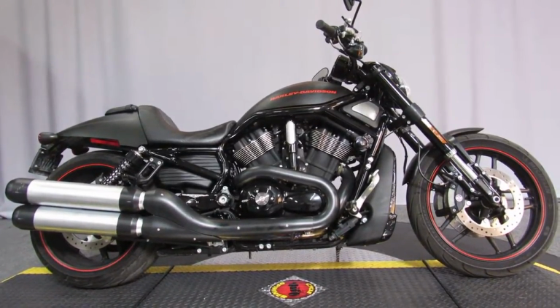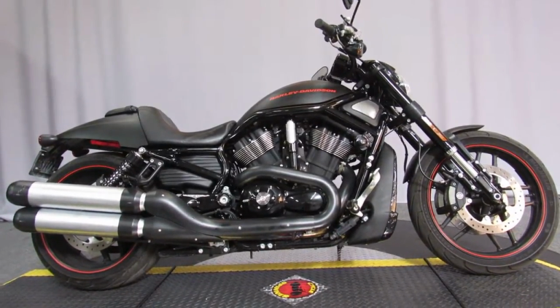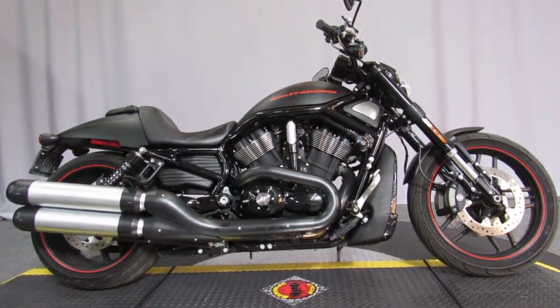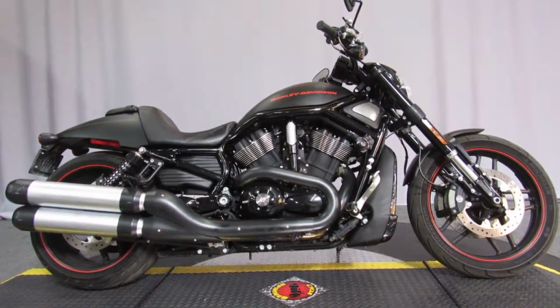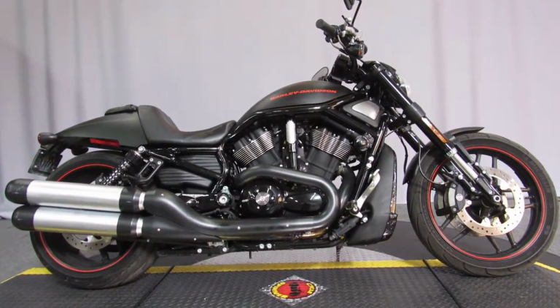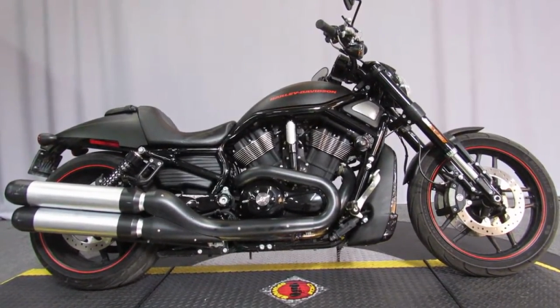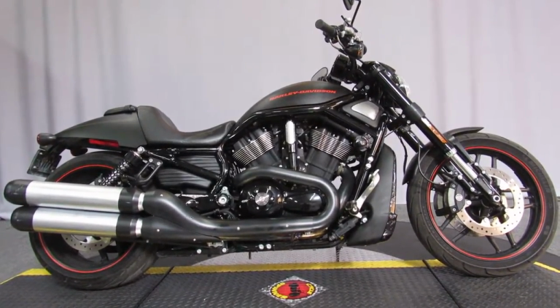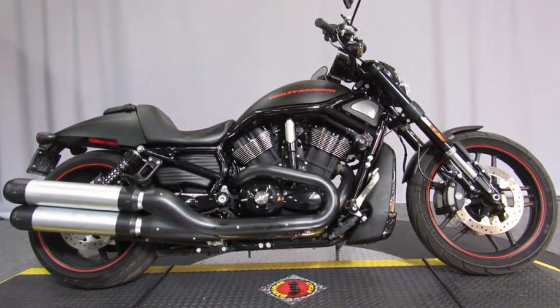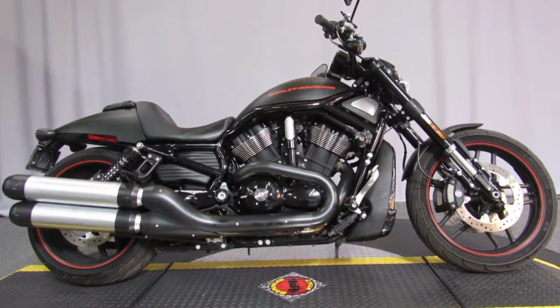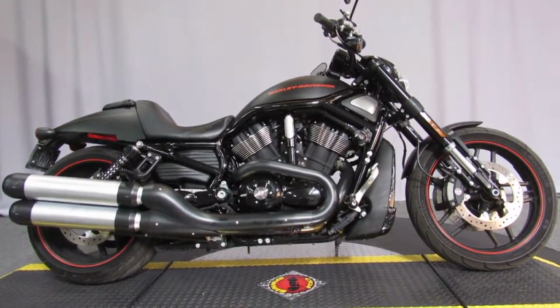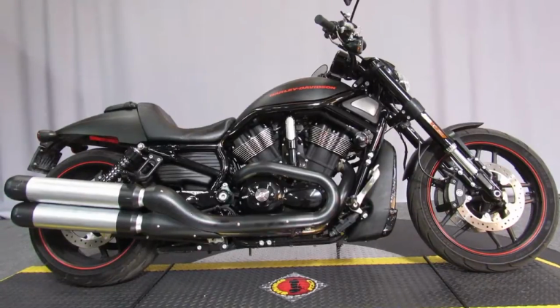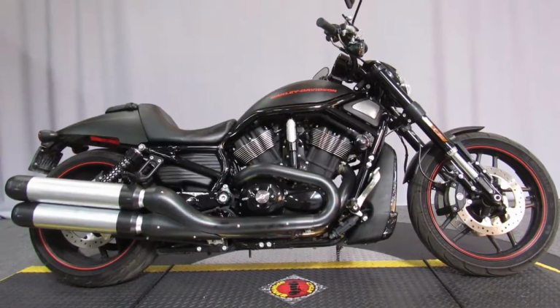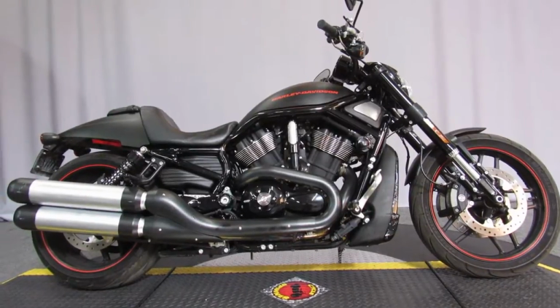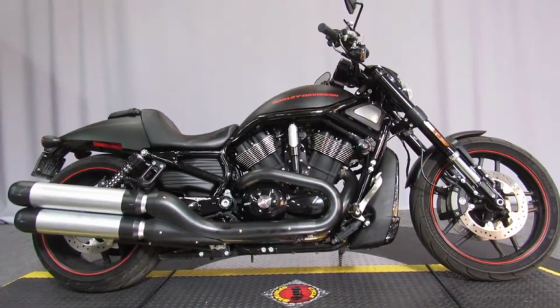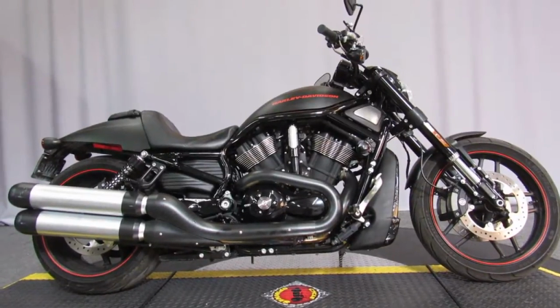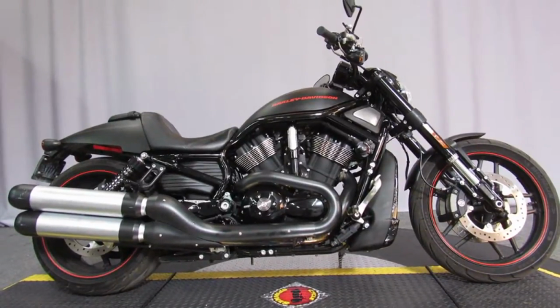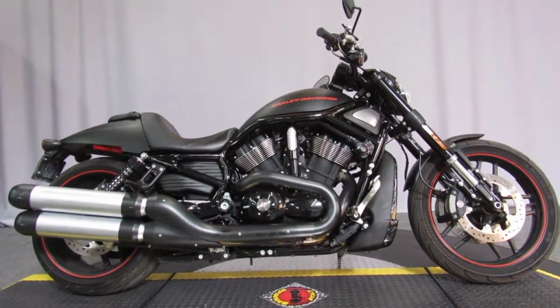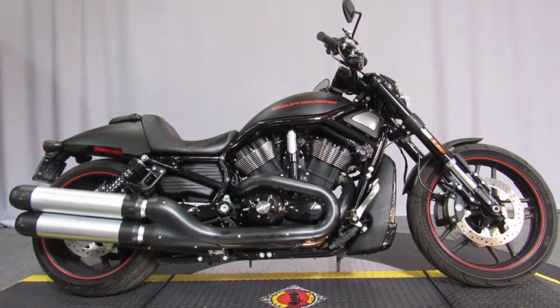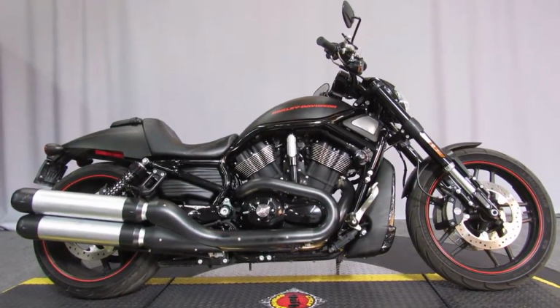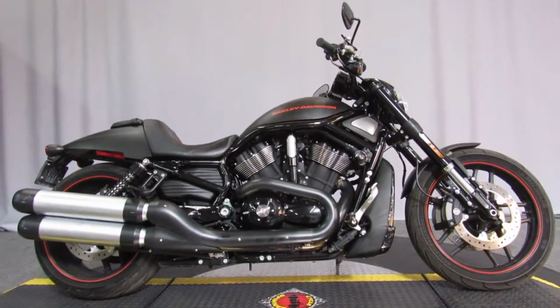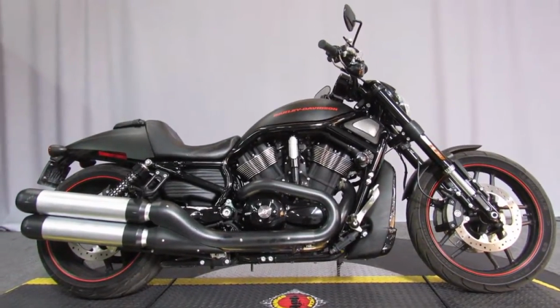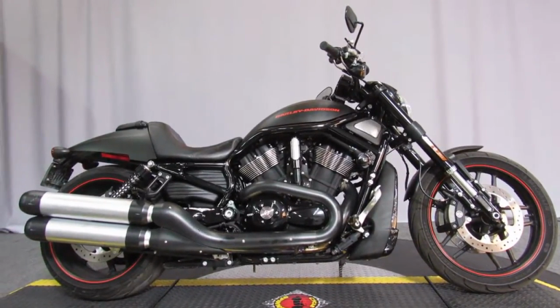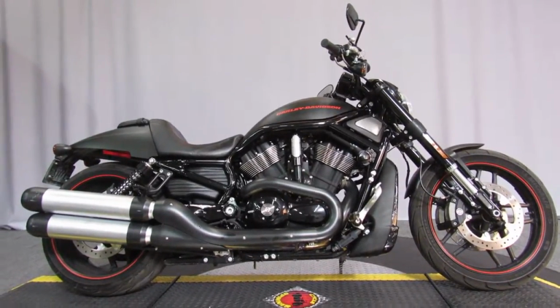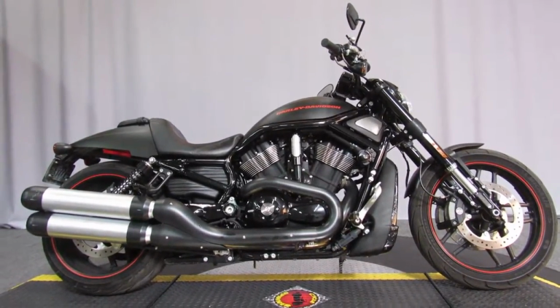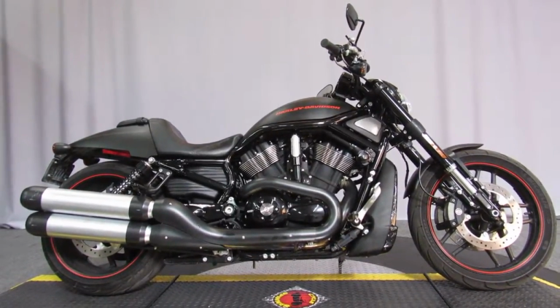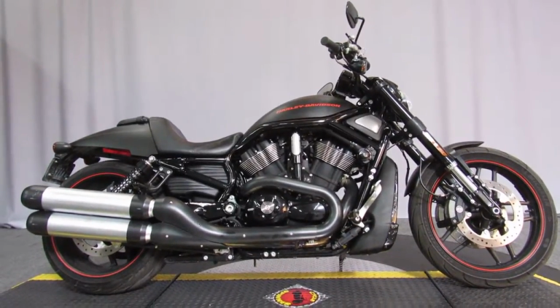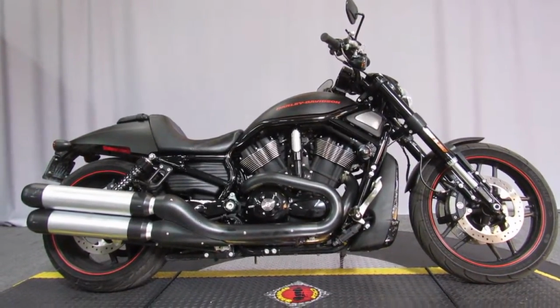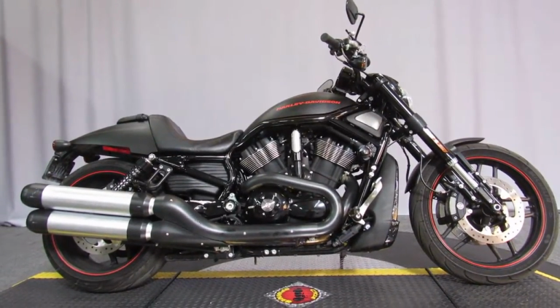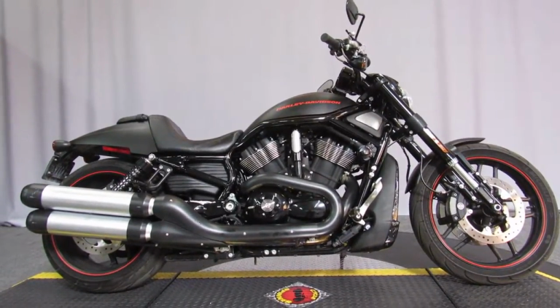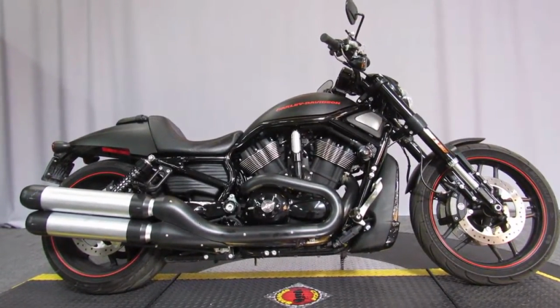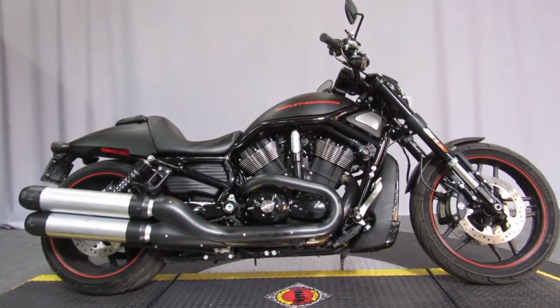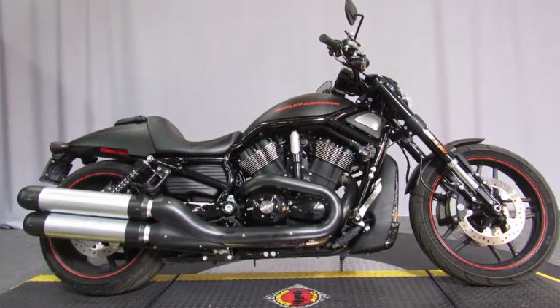Ready for a test ride seven days a week at Big's Harley-Davidson in San Marcos.